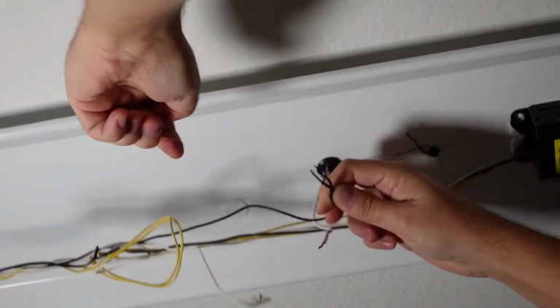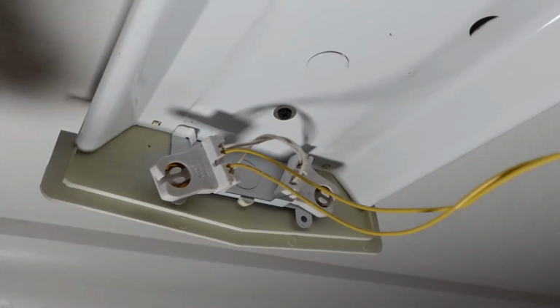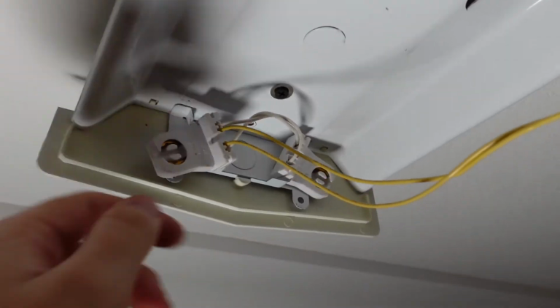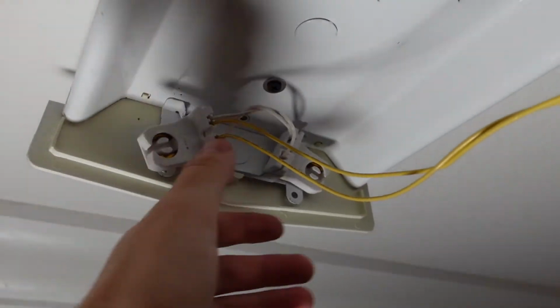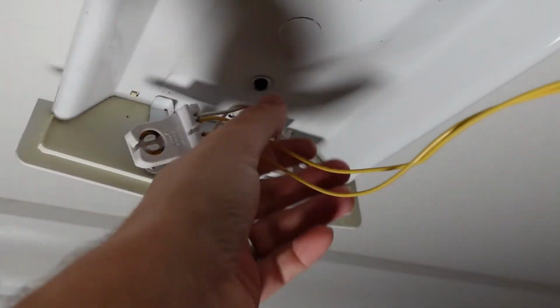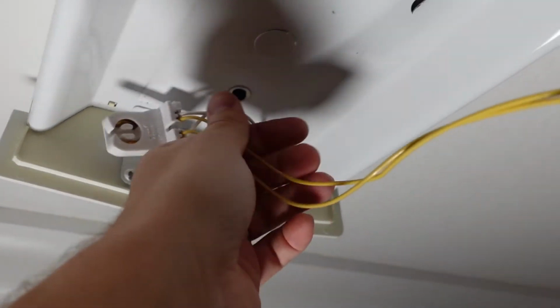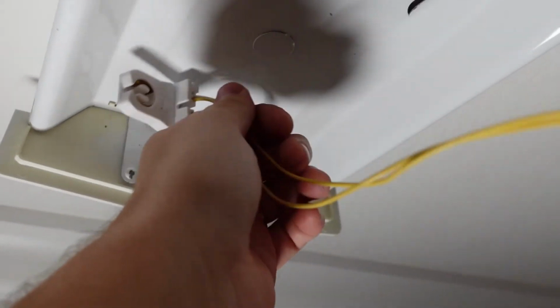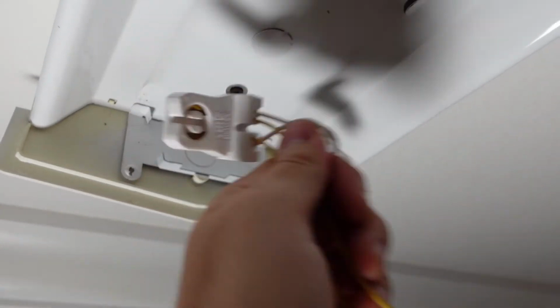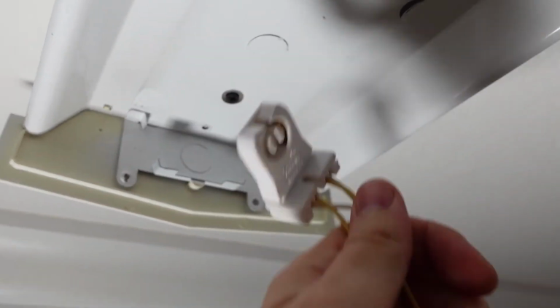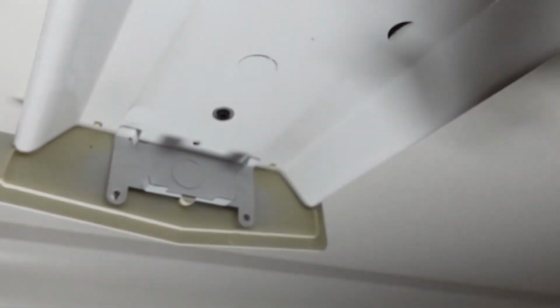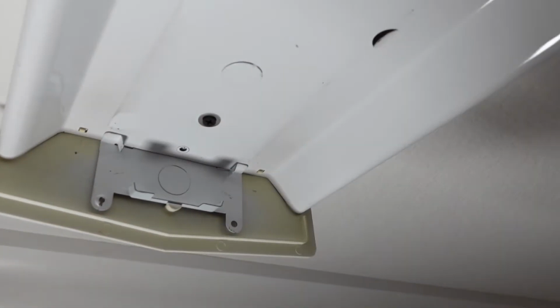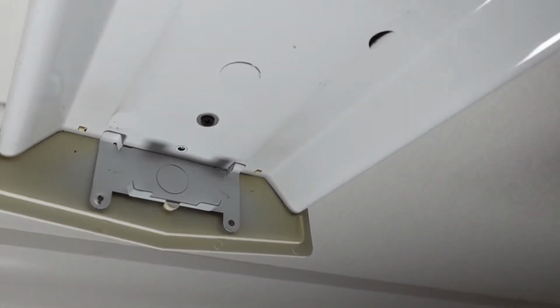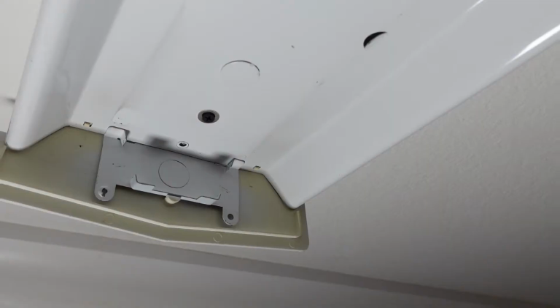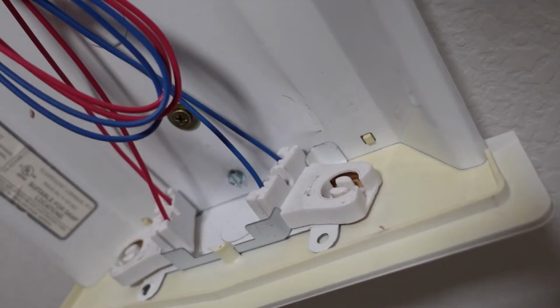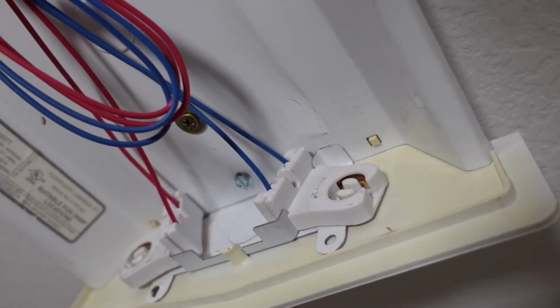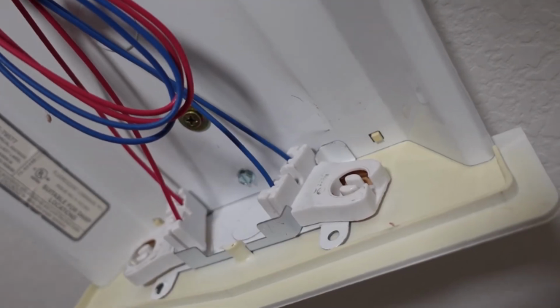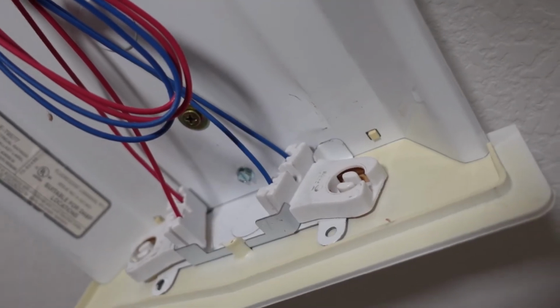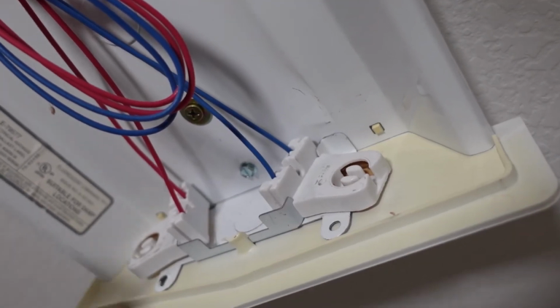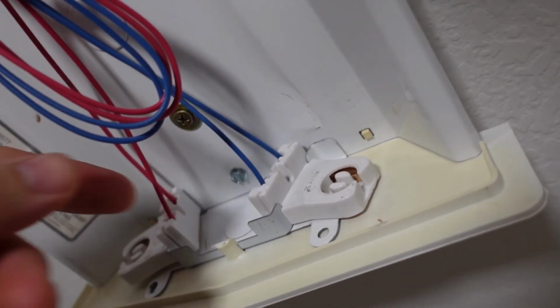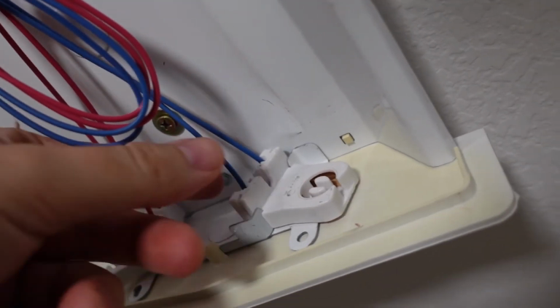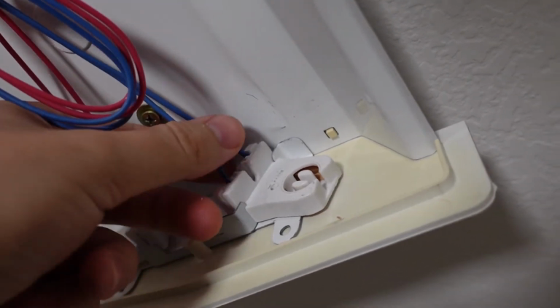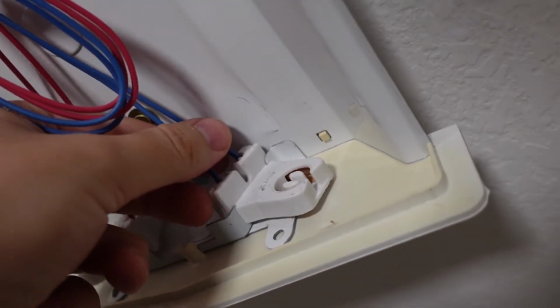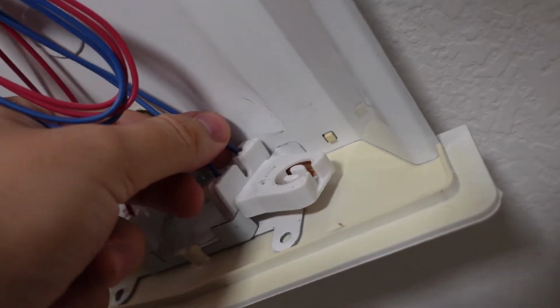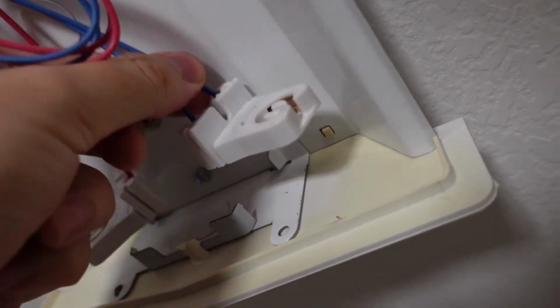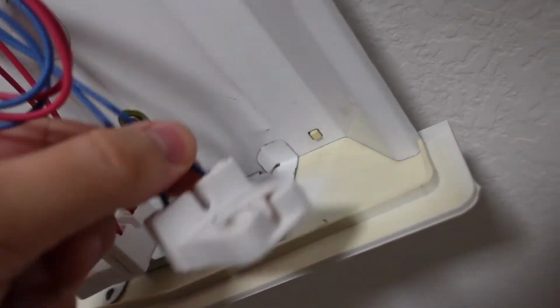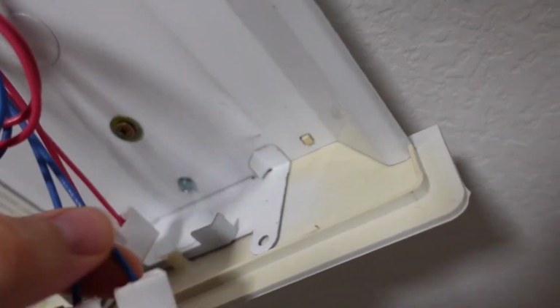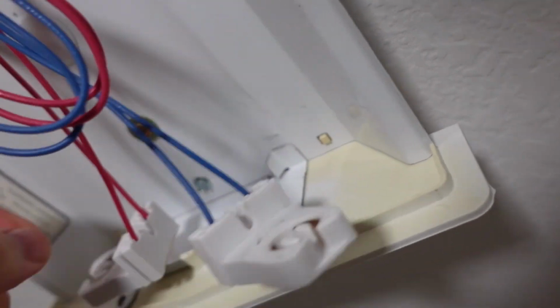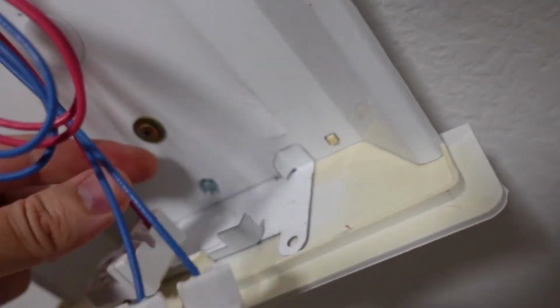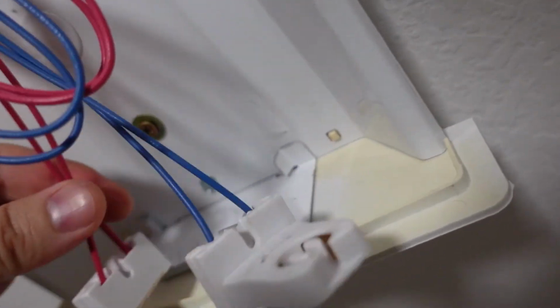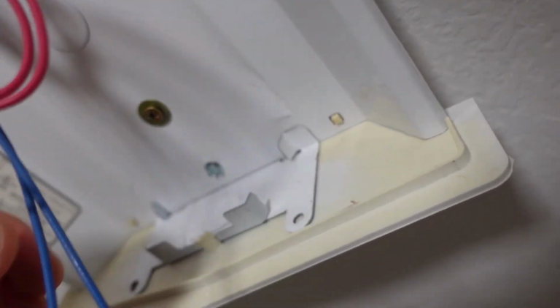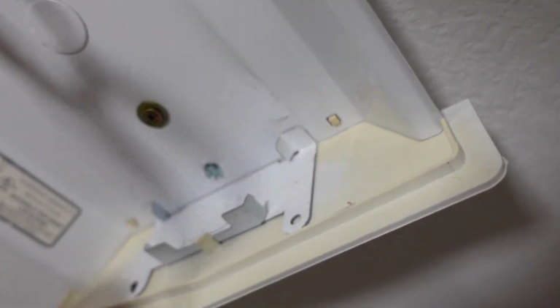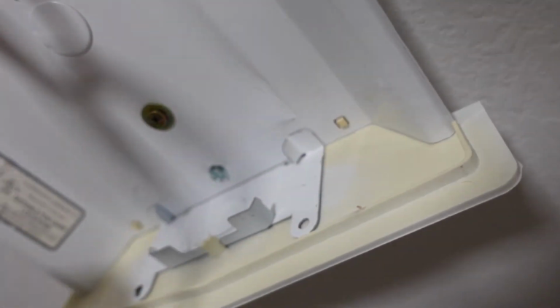I'm gonna remove these old holders by sliding them out like this. On both sides, they practically just almost fall out.